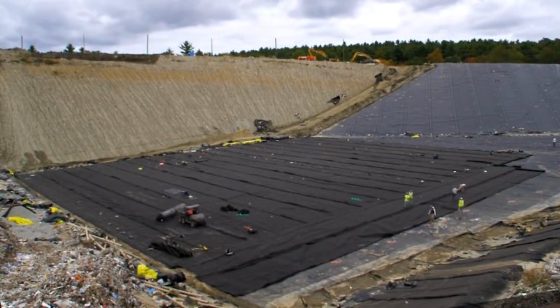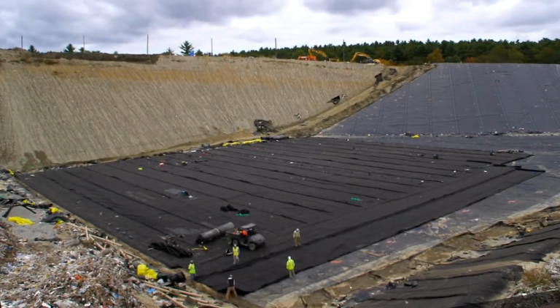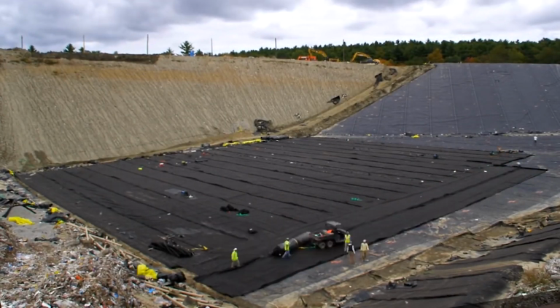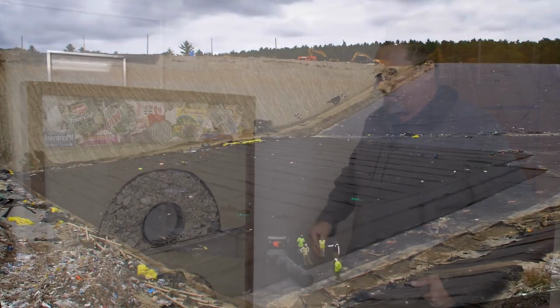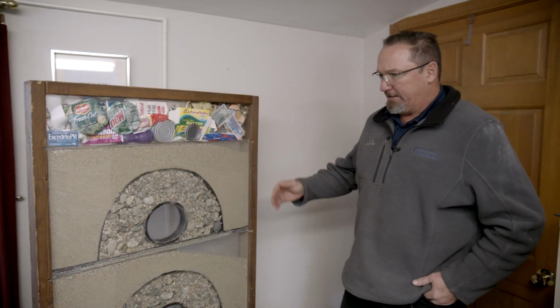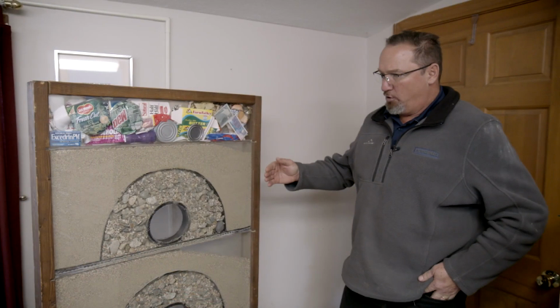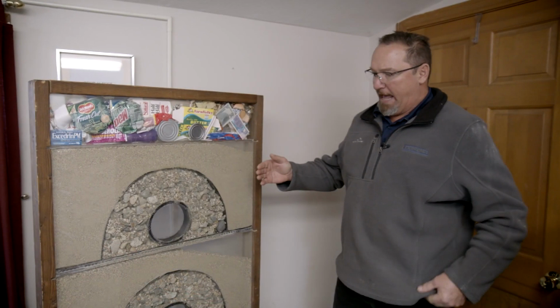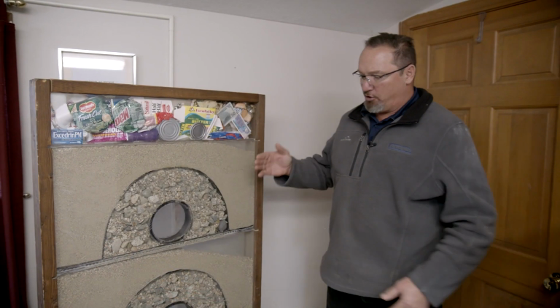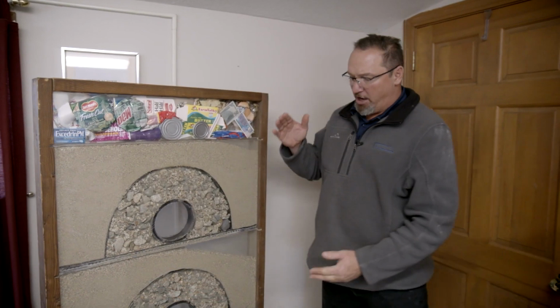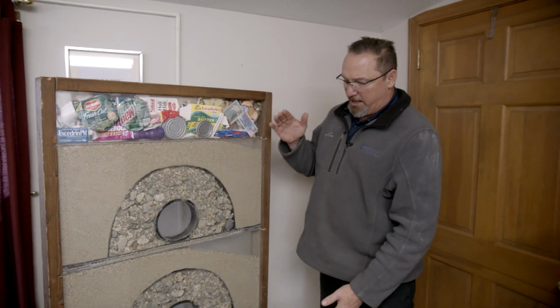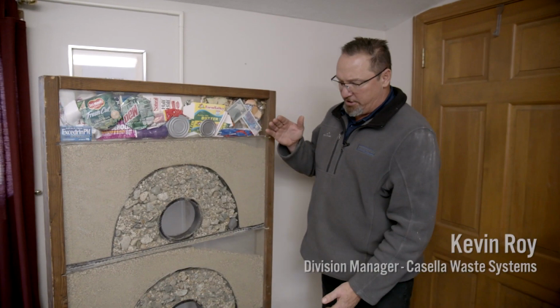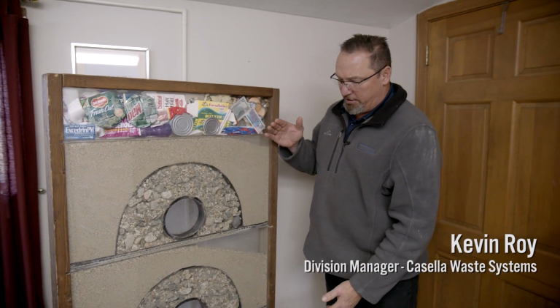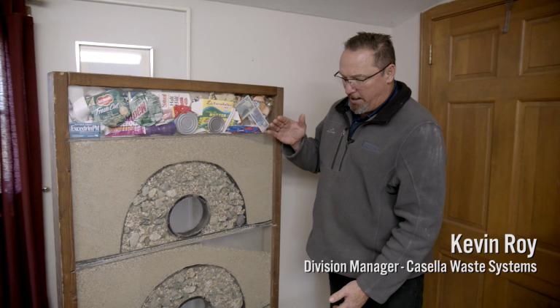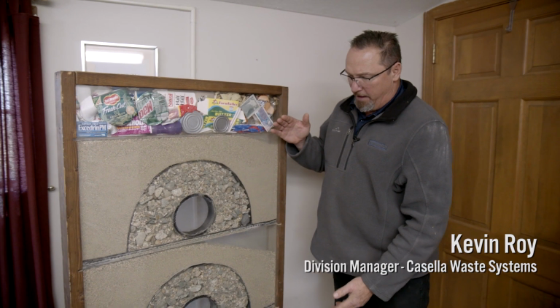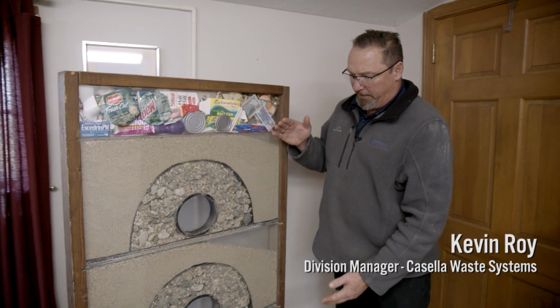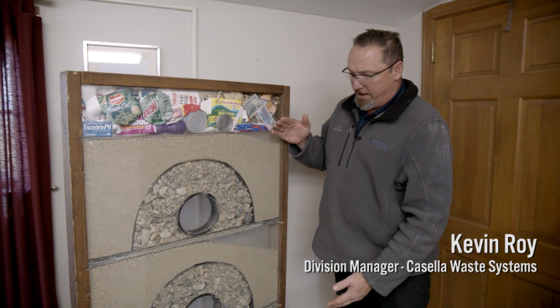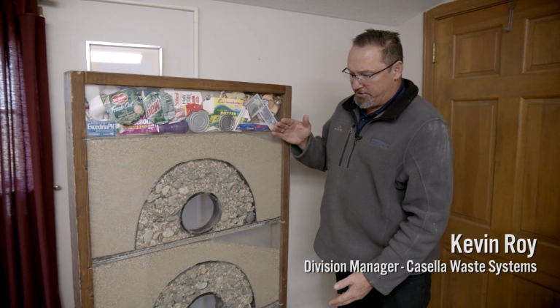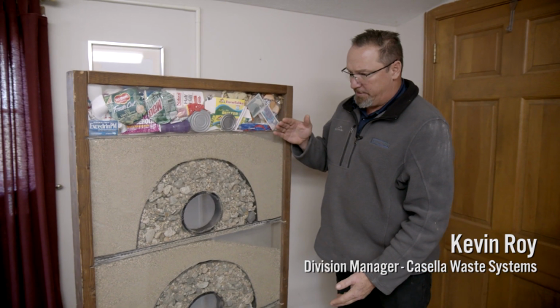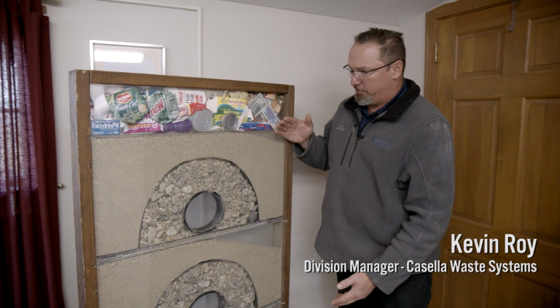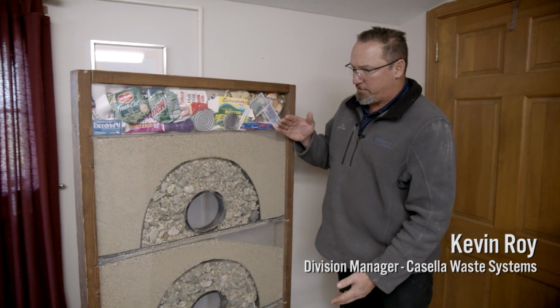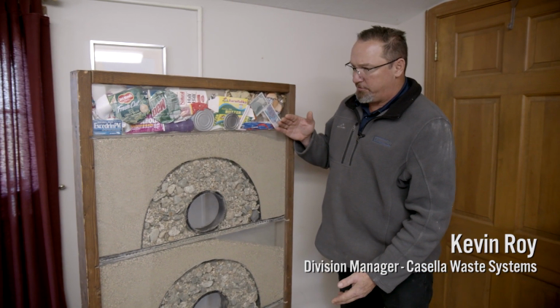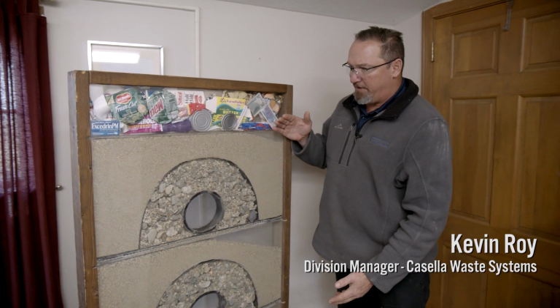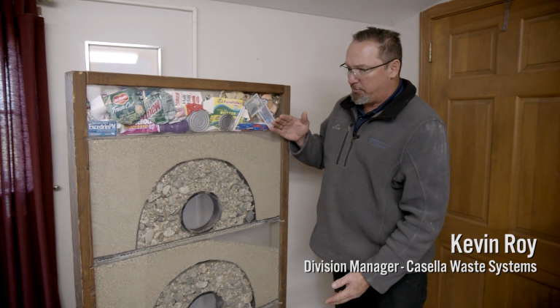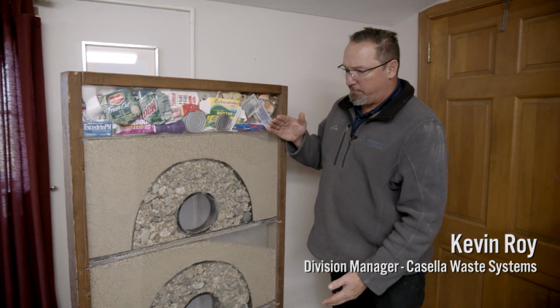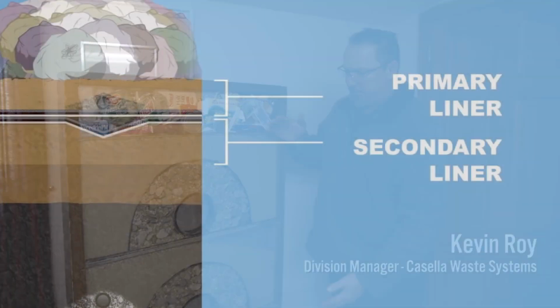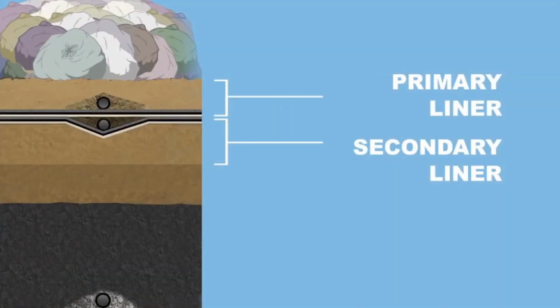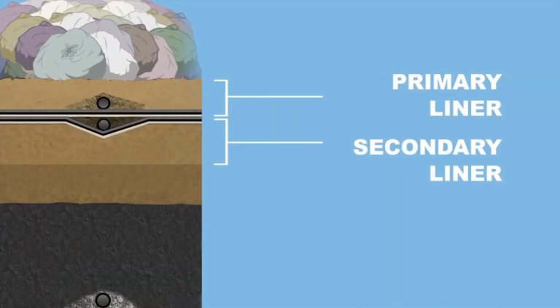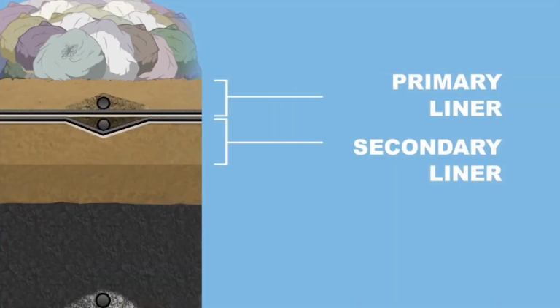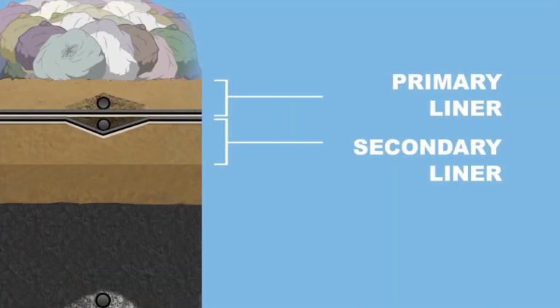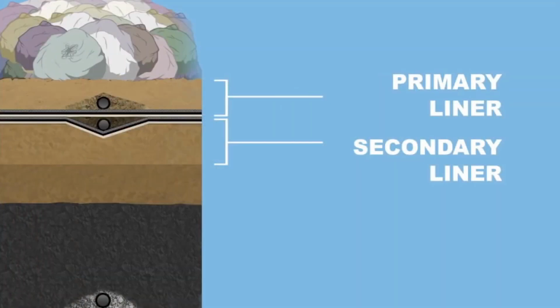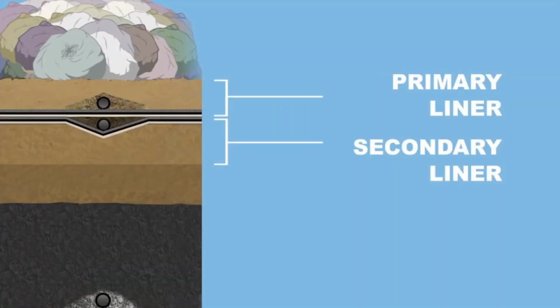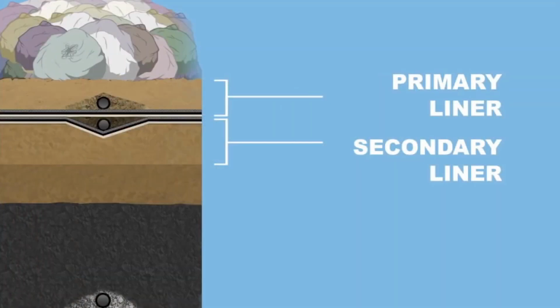We're basically looking at a cross-section of the liner system here at North Country Environmental Services. Here we use a double liner.